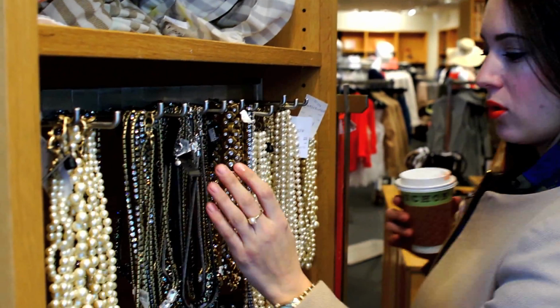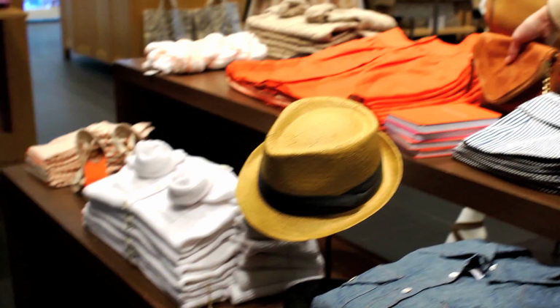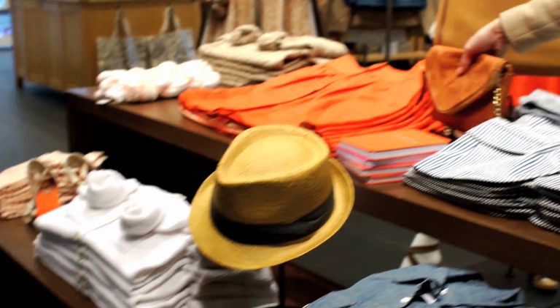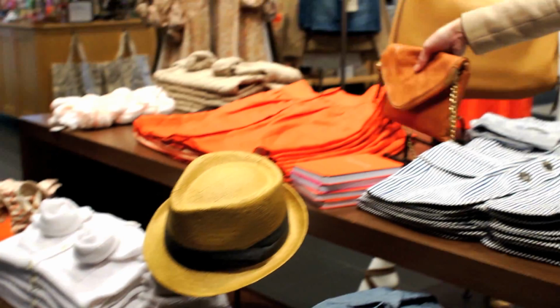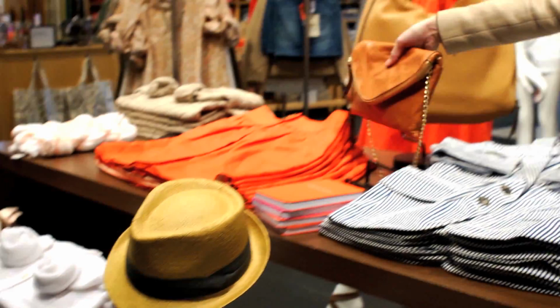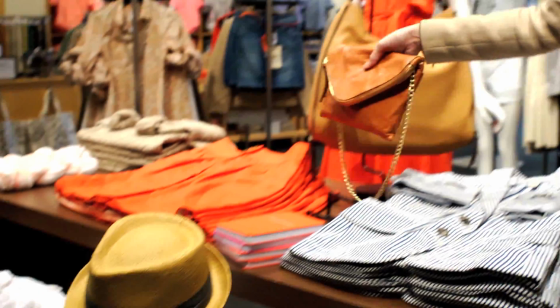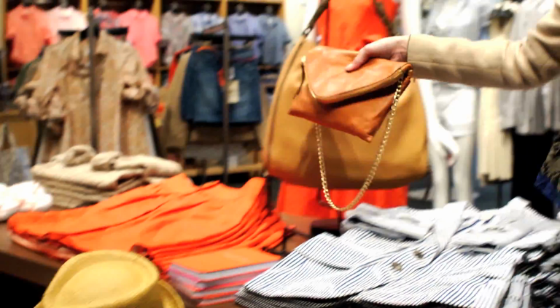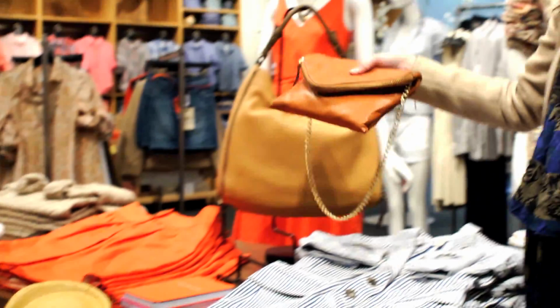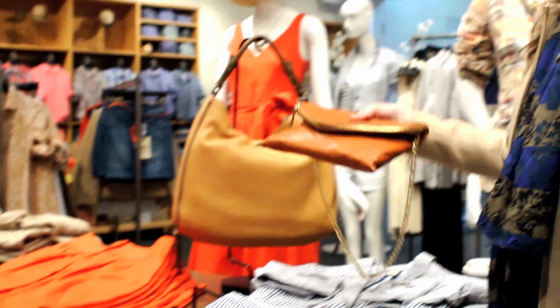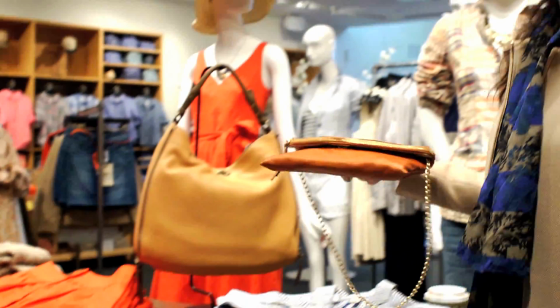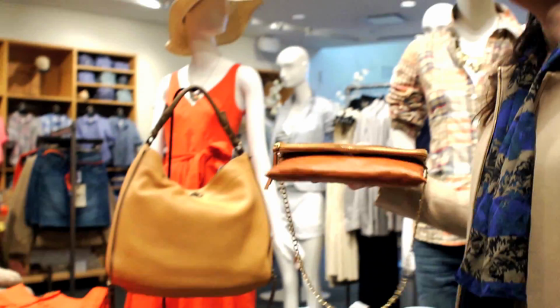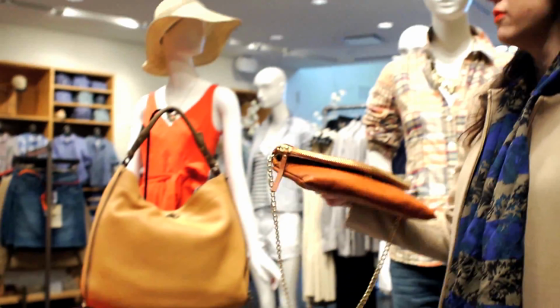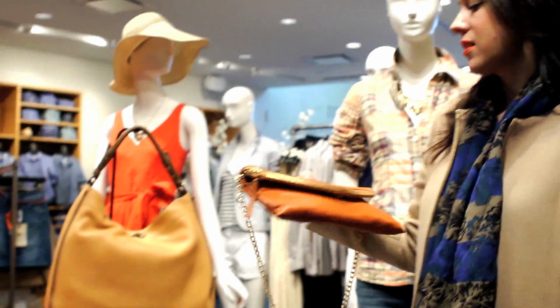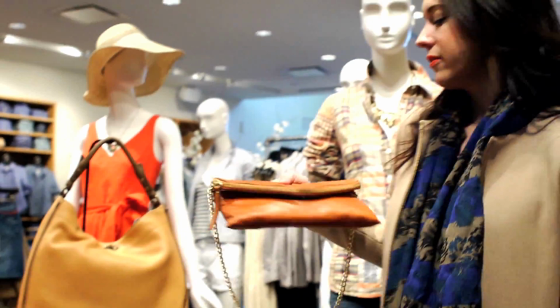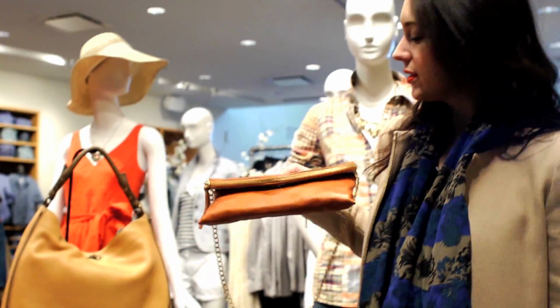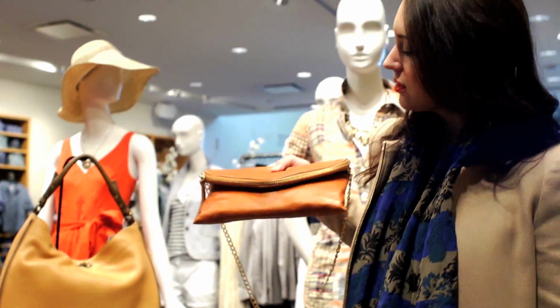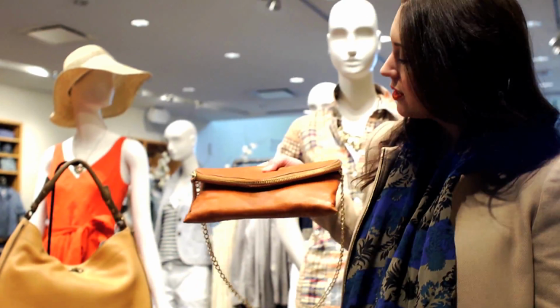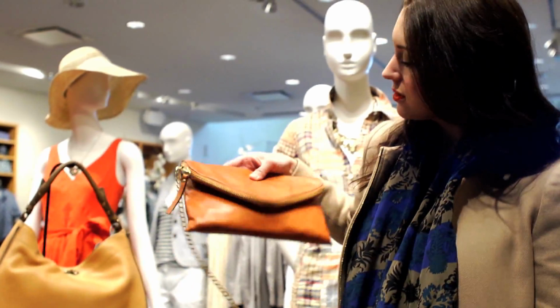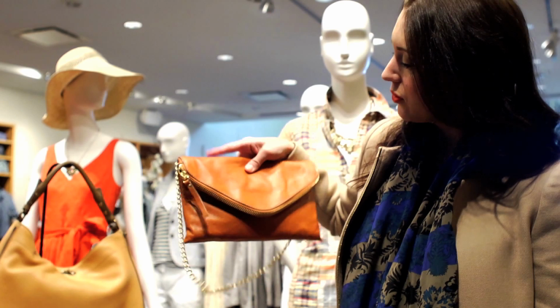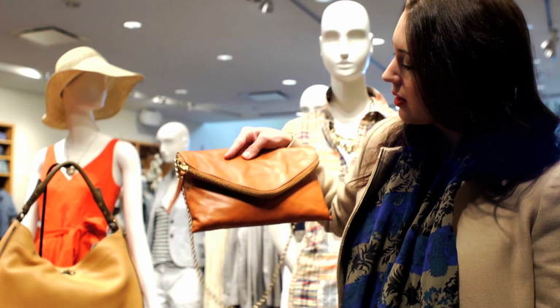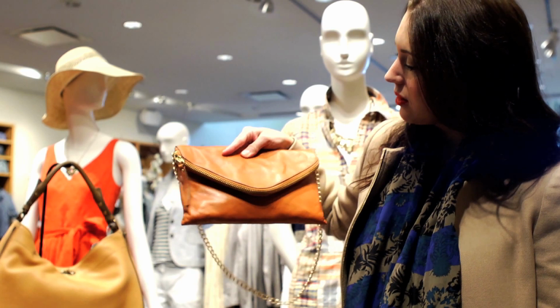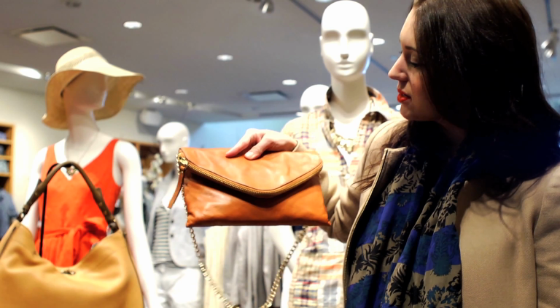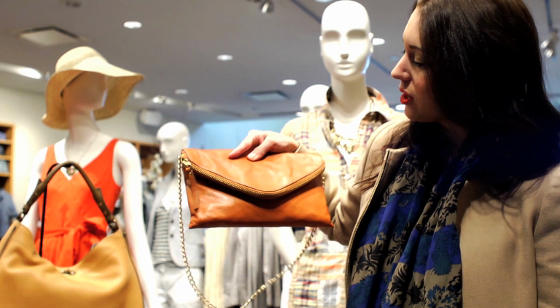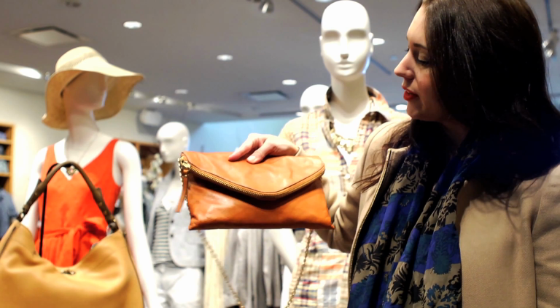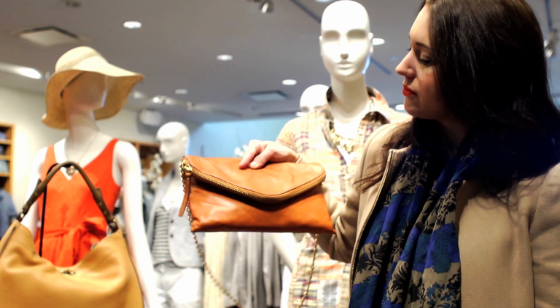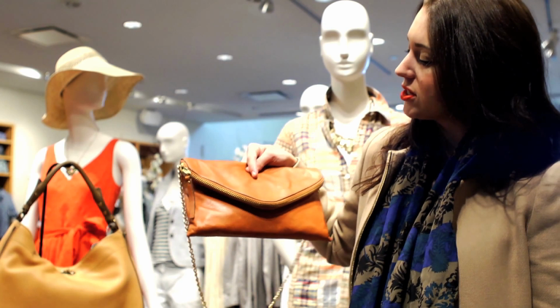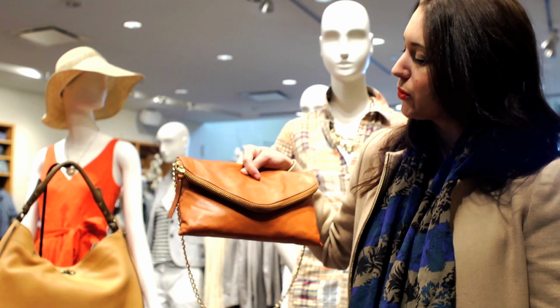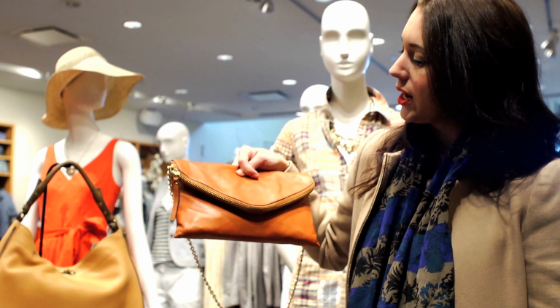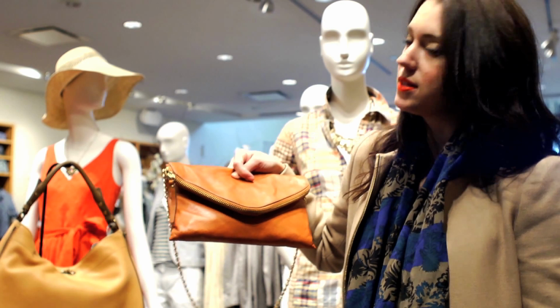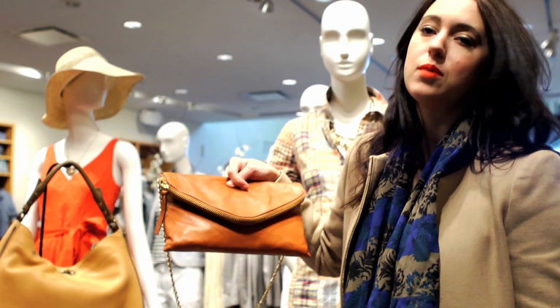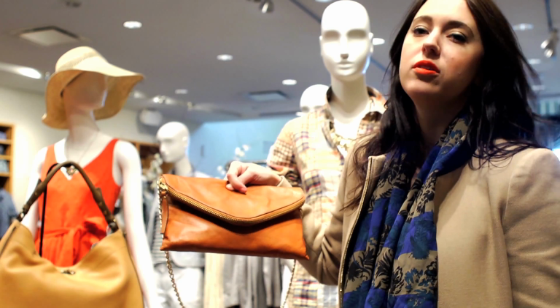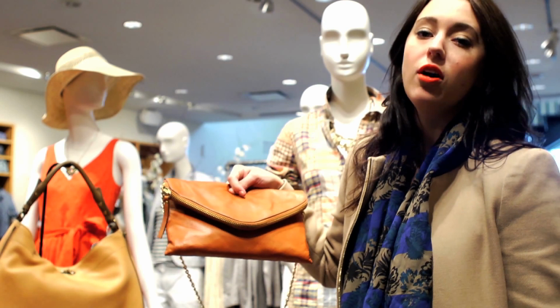This bag is incredible. I love this color for accessories. This cognac color is perfect for spring, summer, and fall.